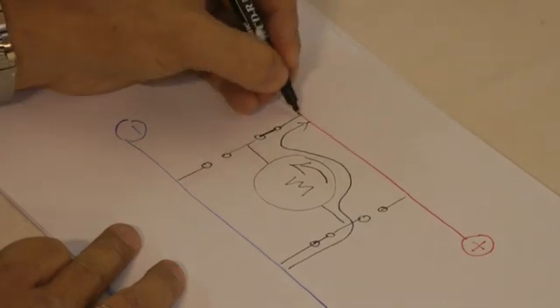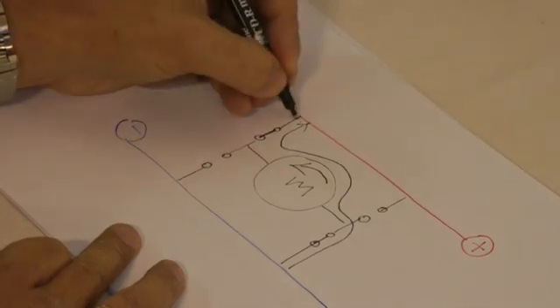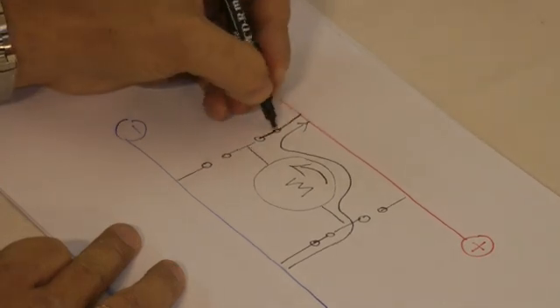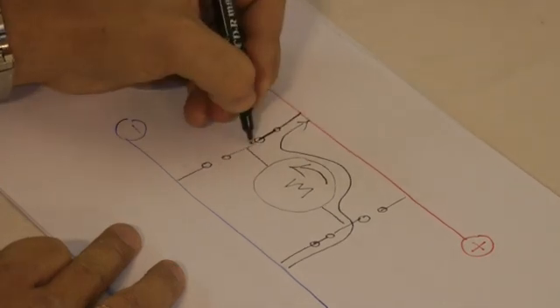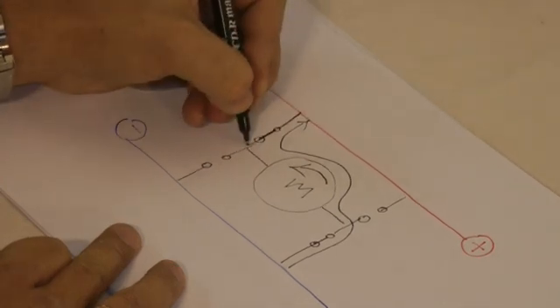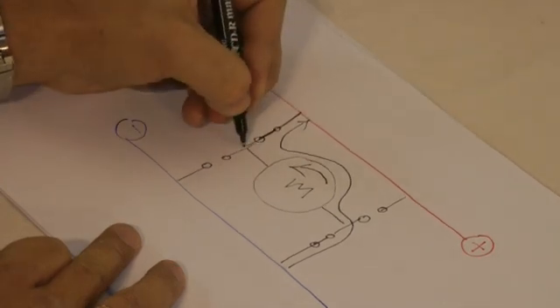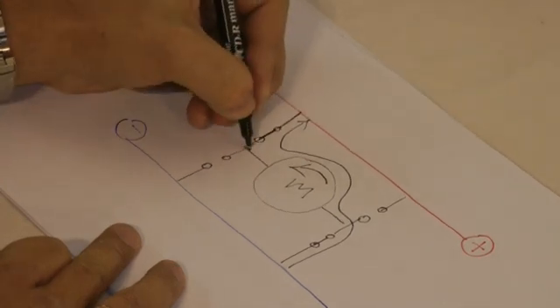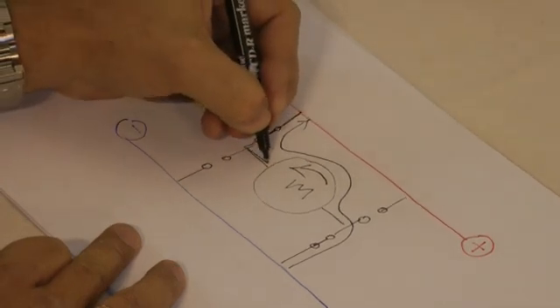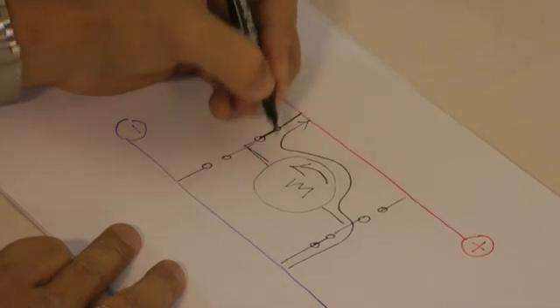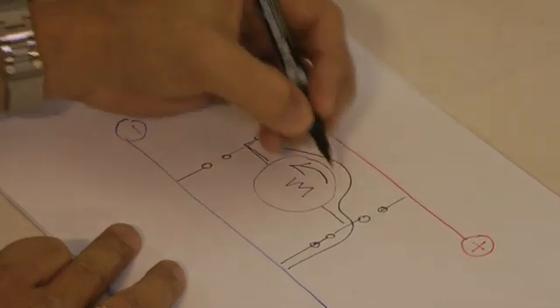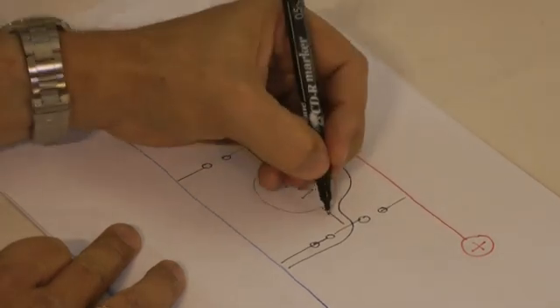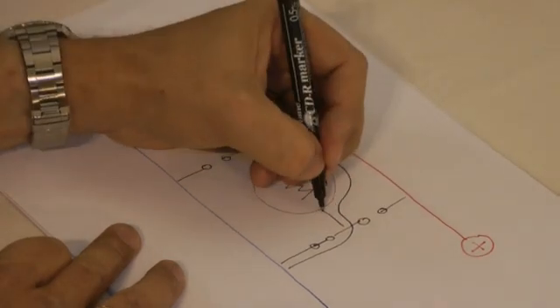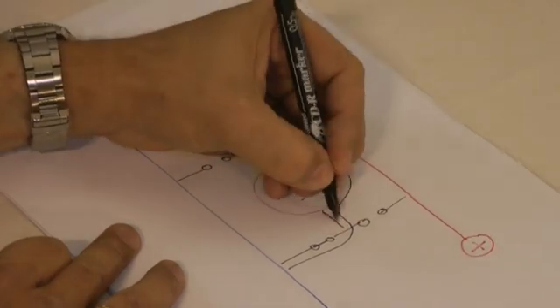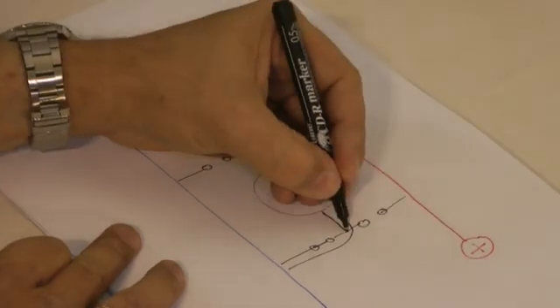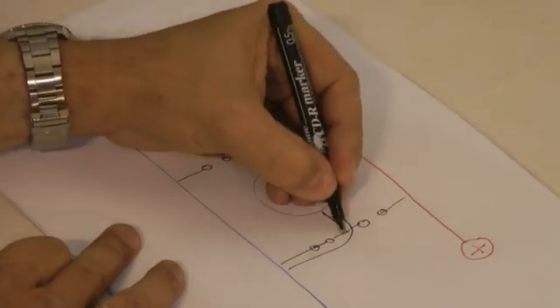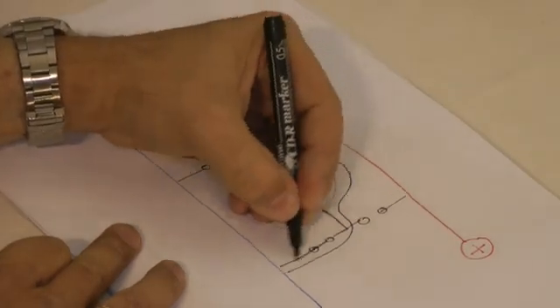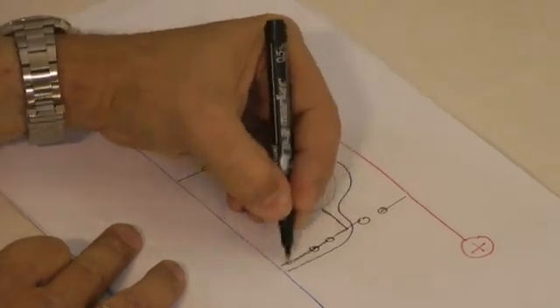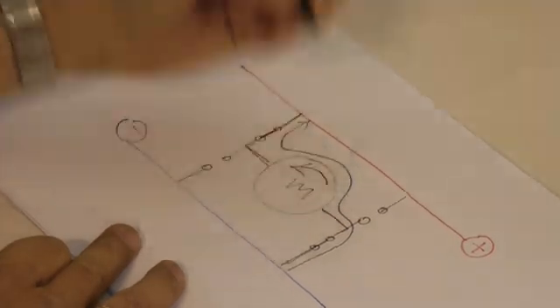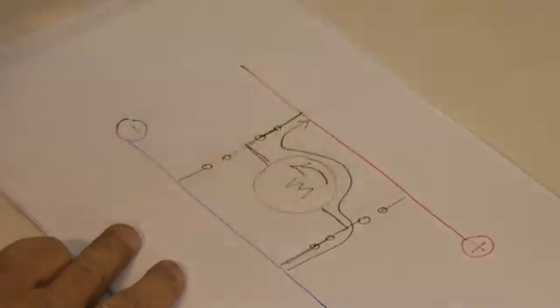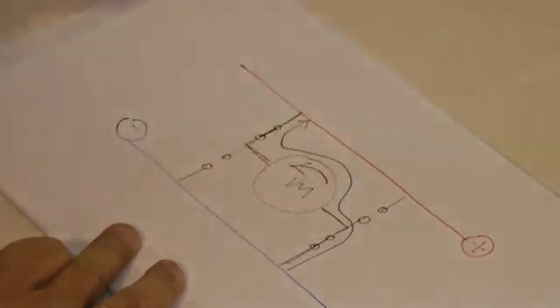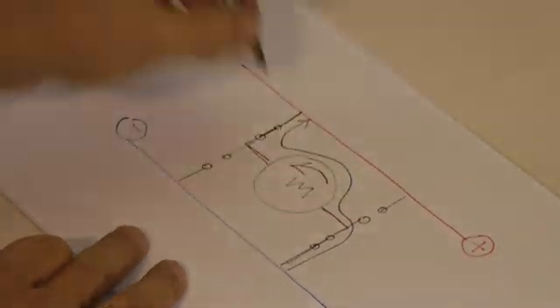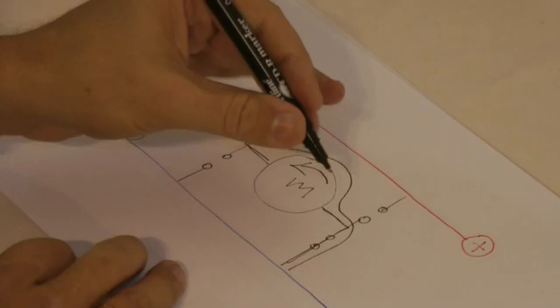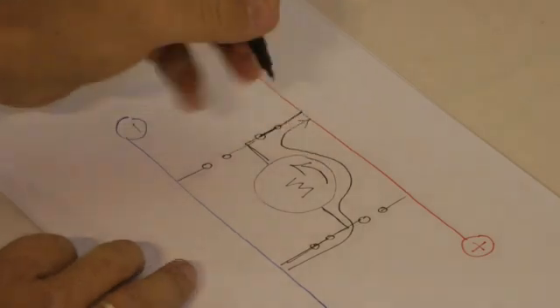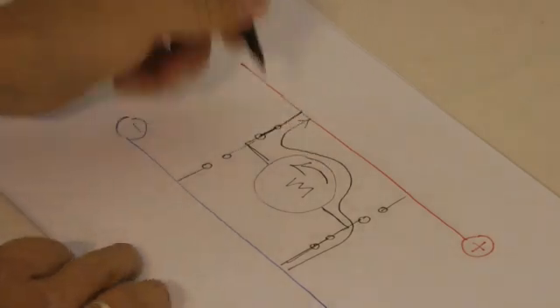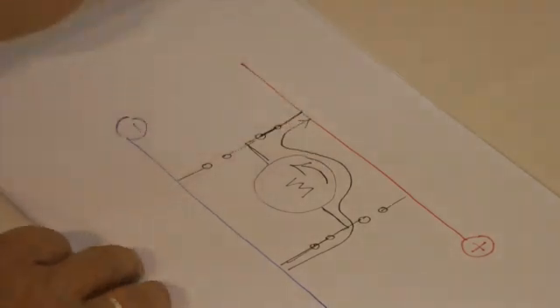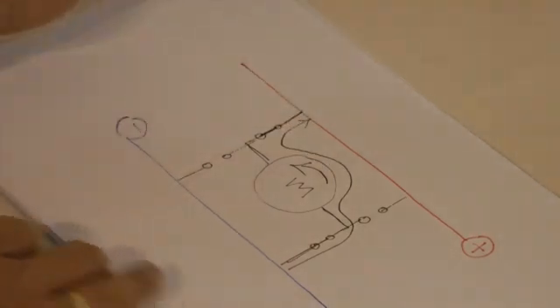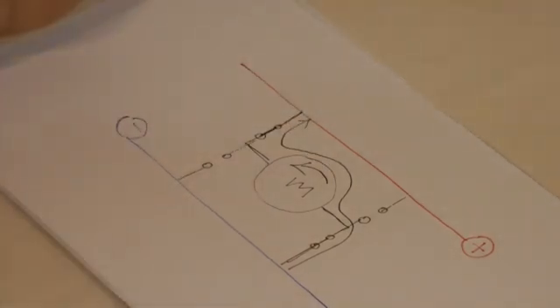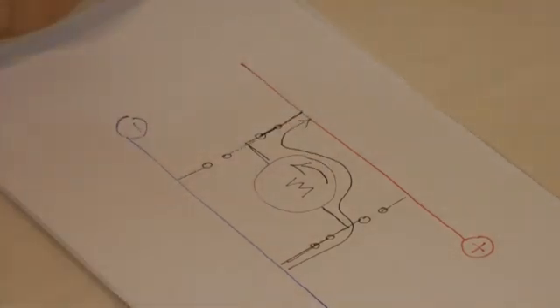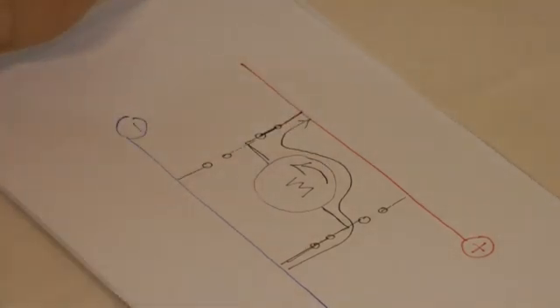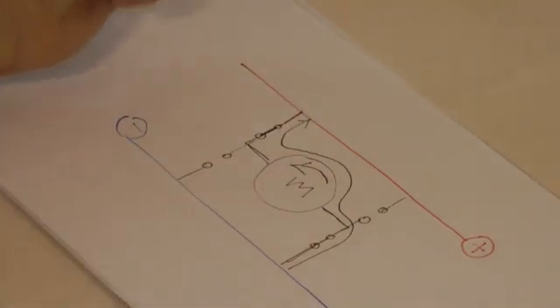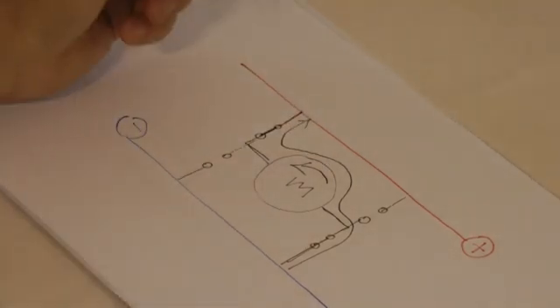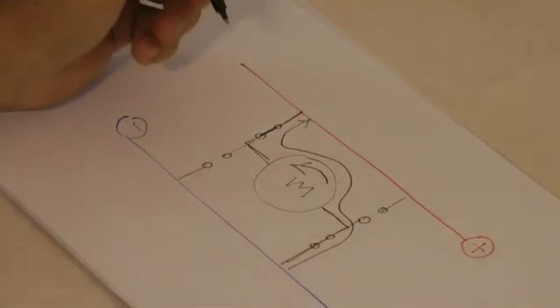So, that is effectively how an H-Bridge works.